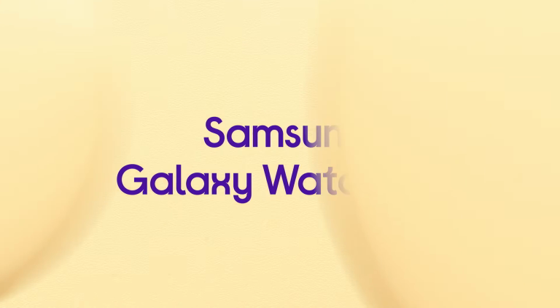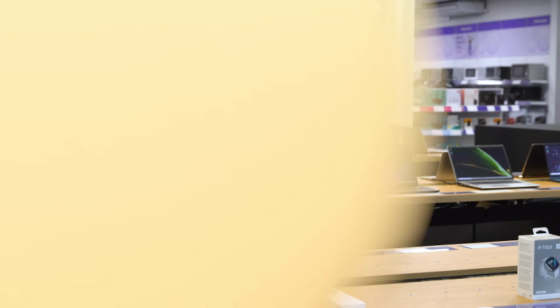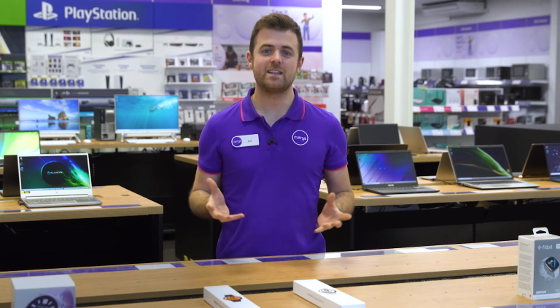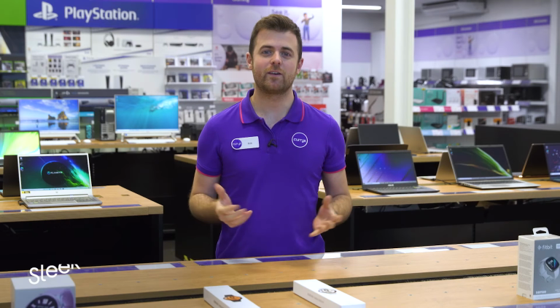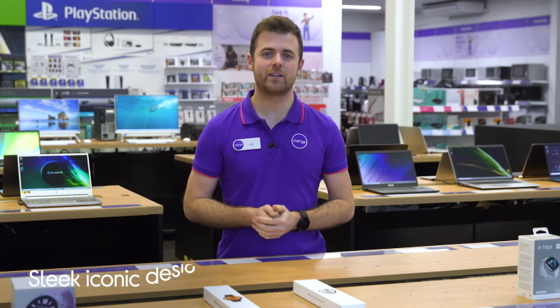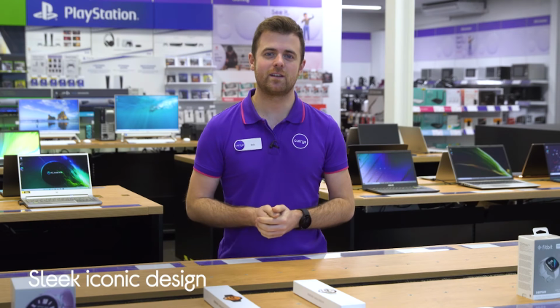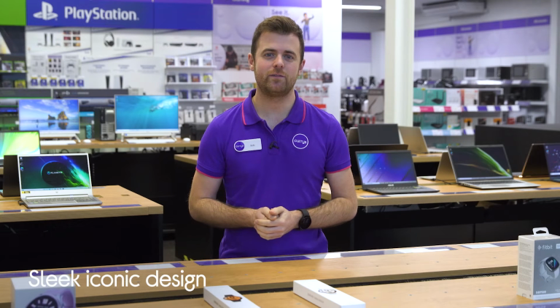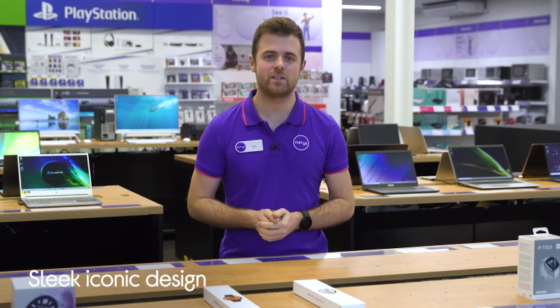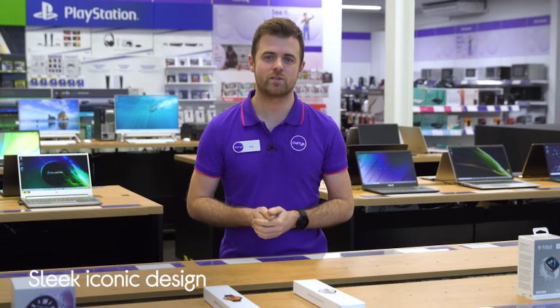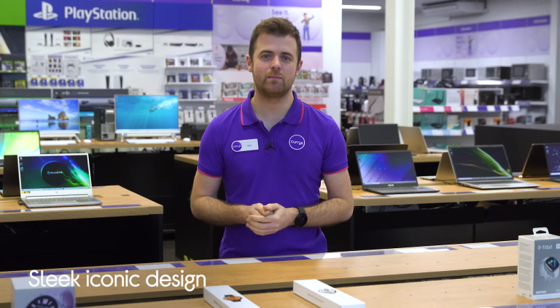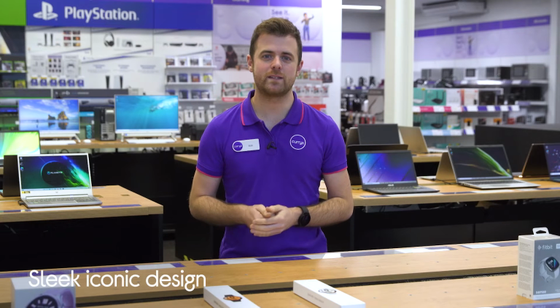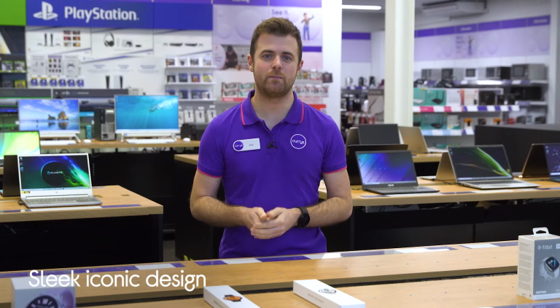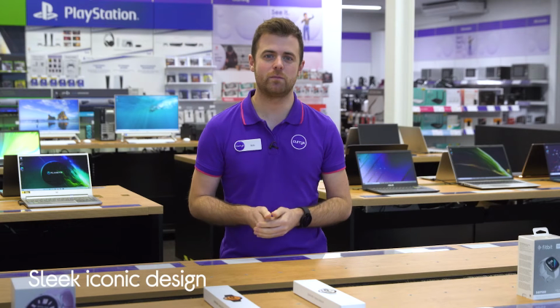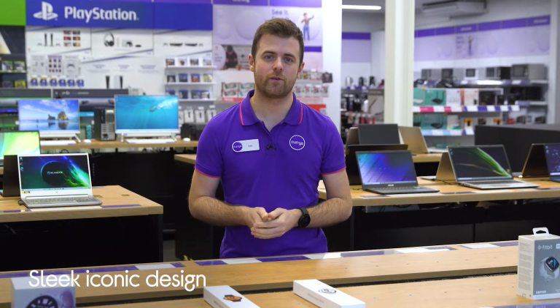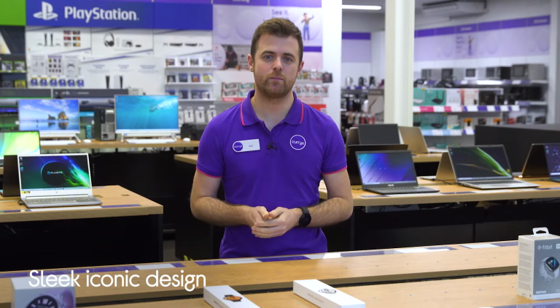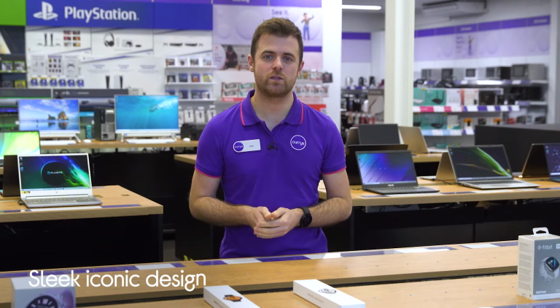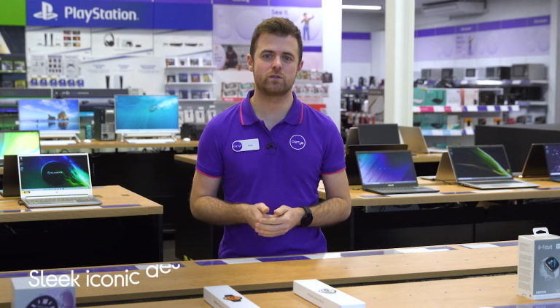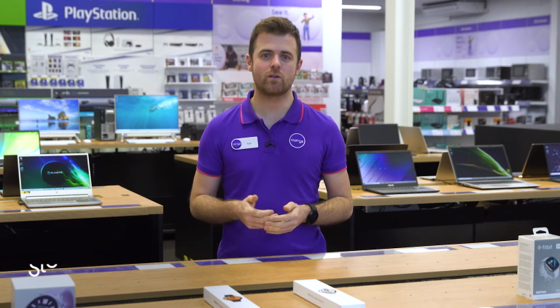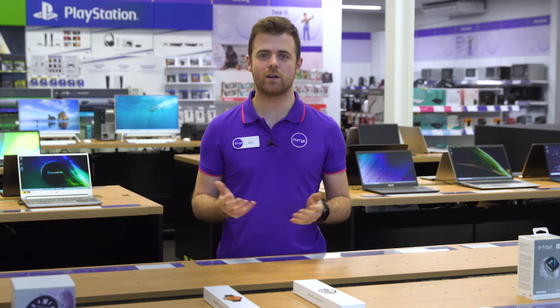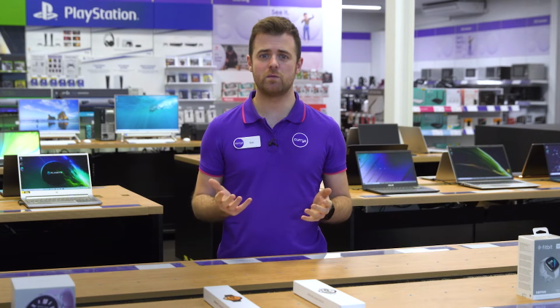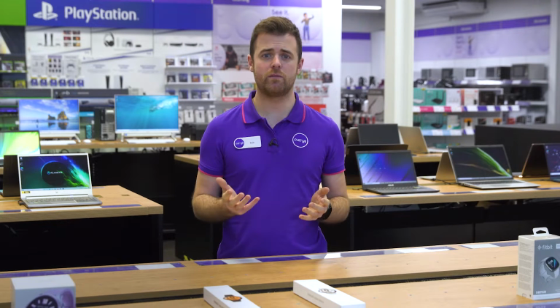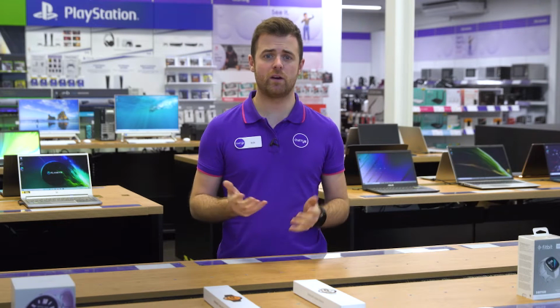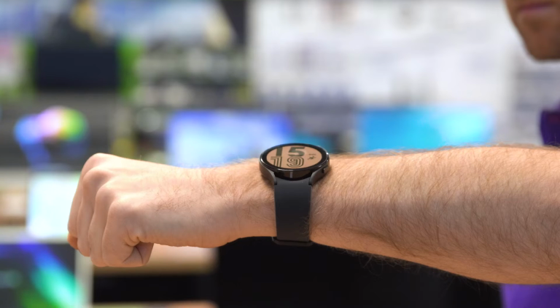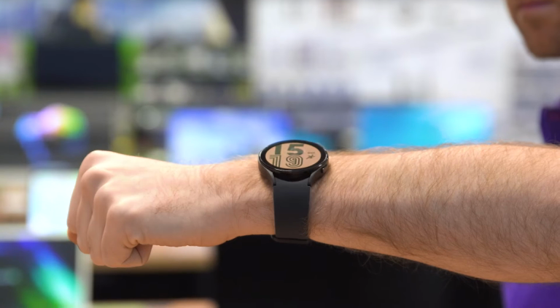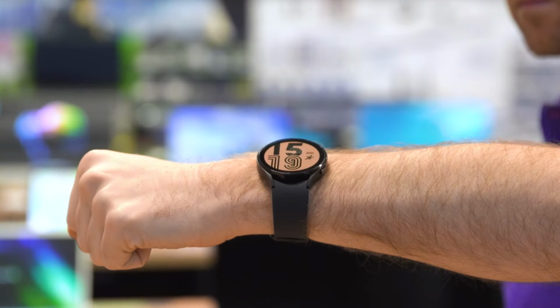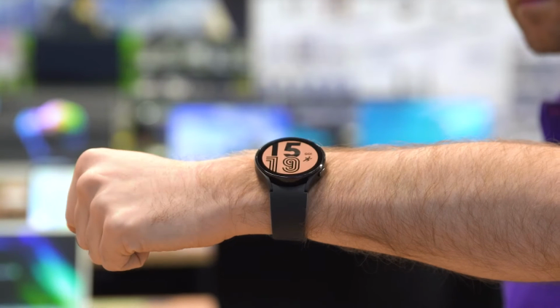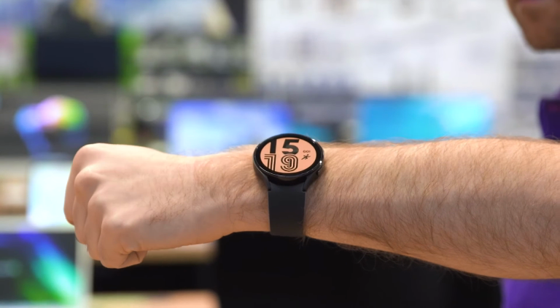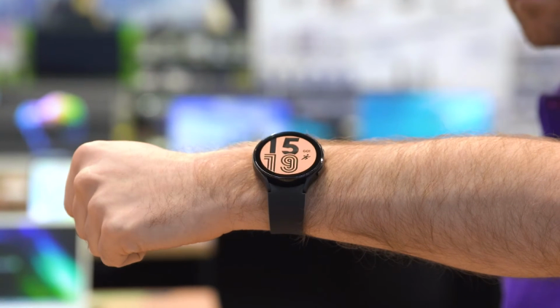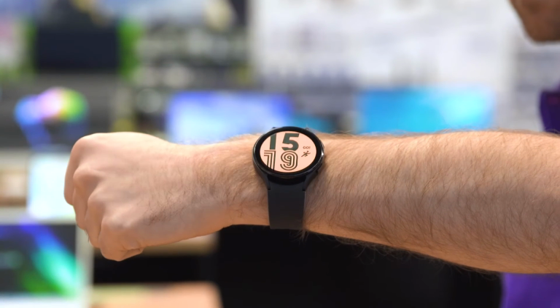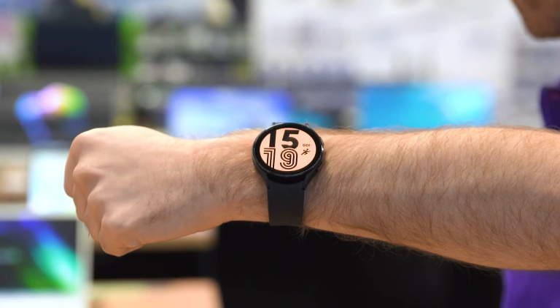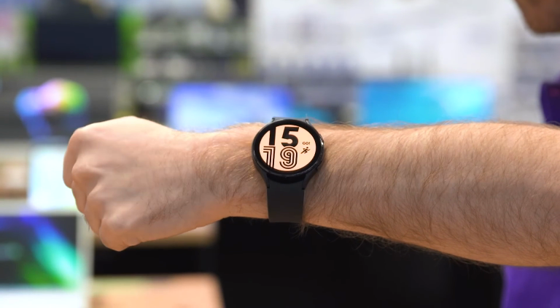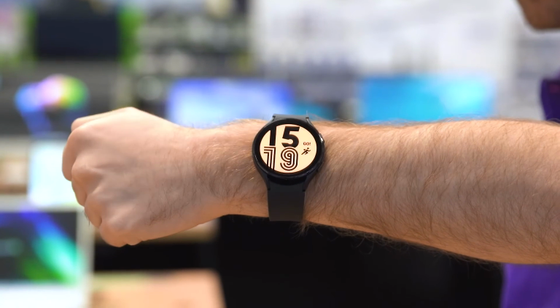The sleek and iconic design features a streamlined aluminium frame which looks right at home whether you're at the gym, out partying or whilst you're in the office.